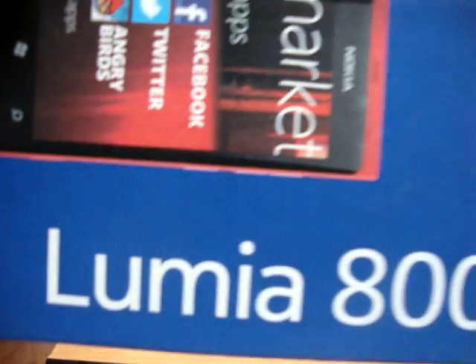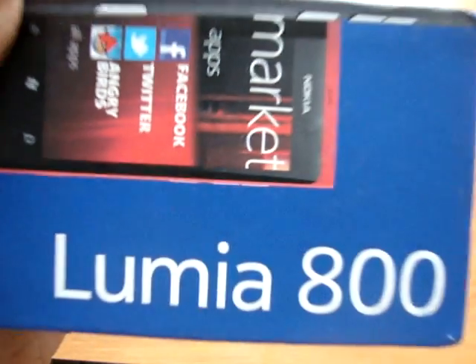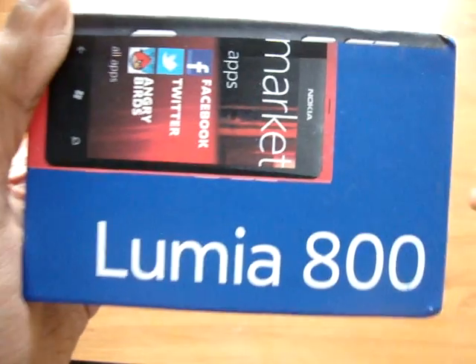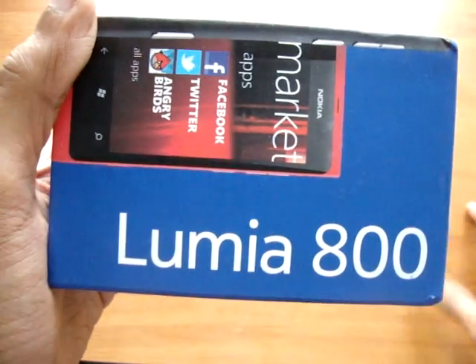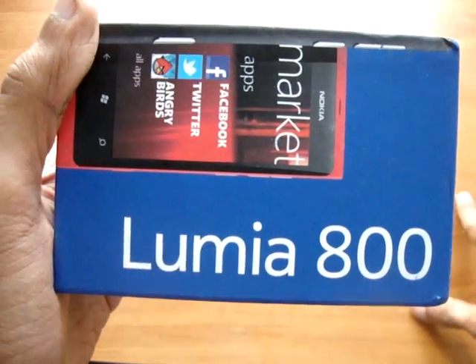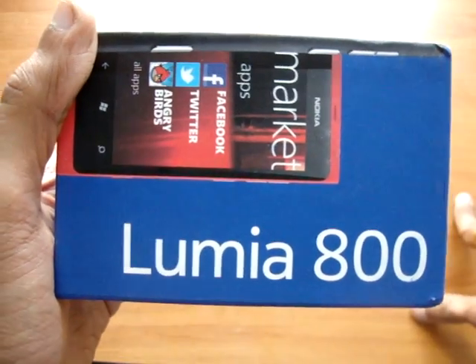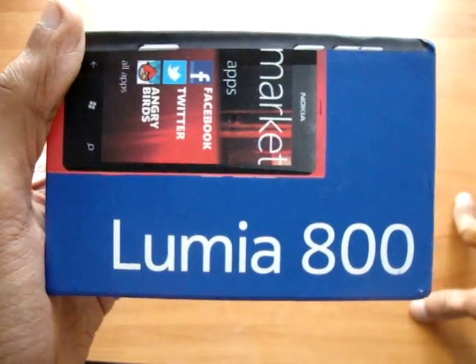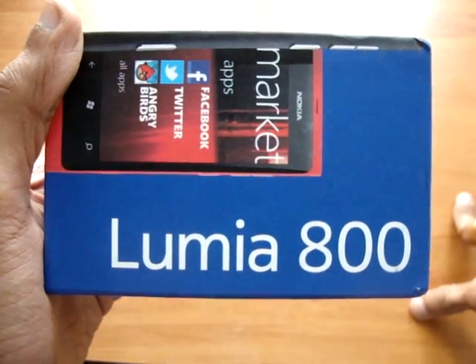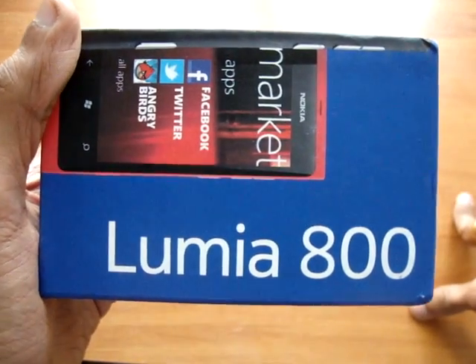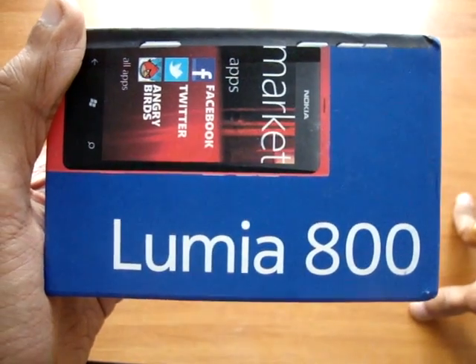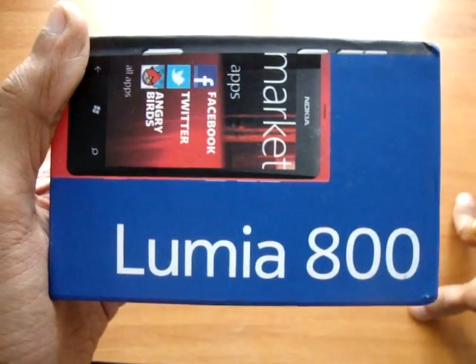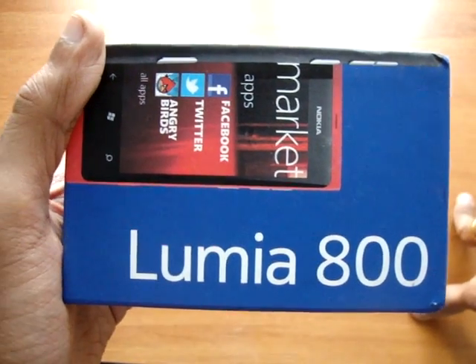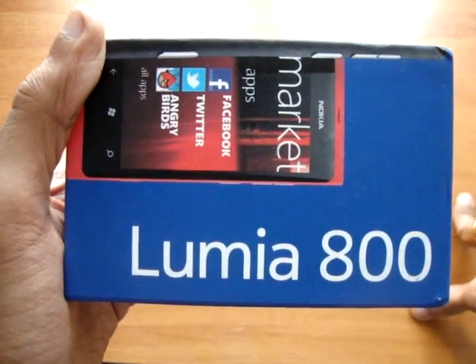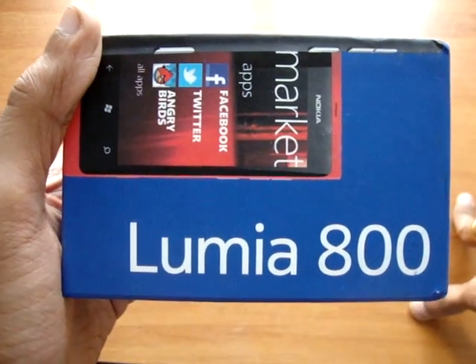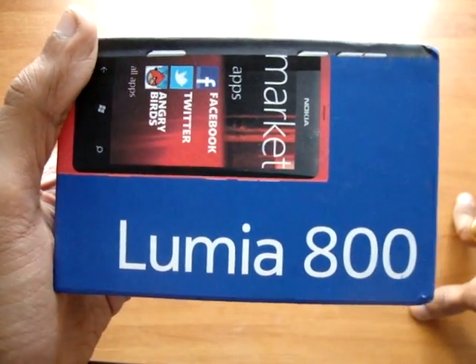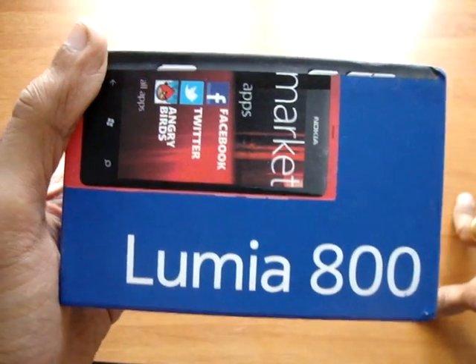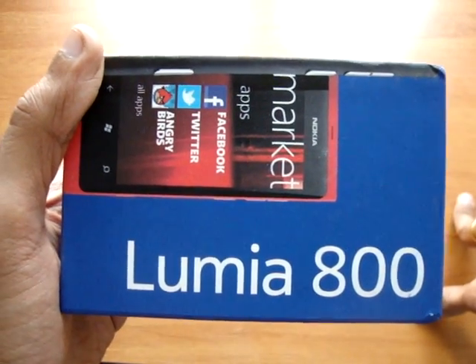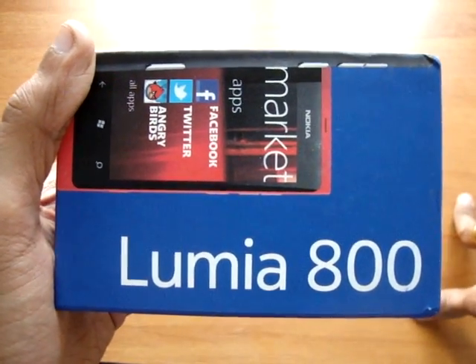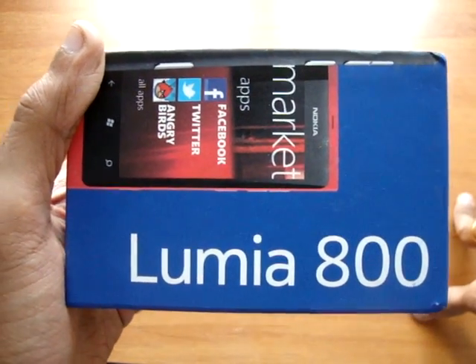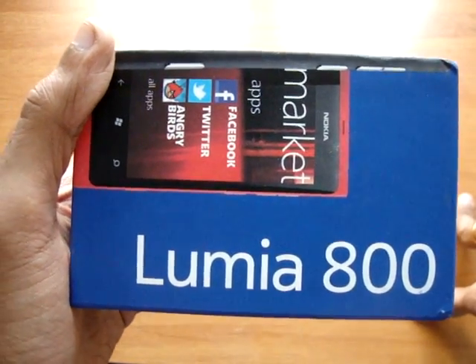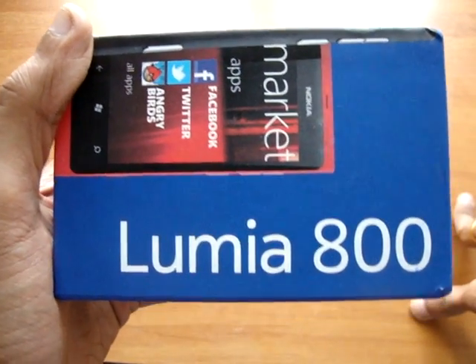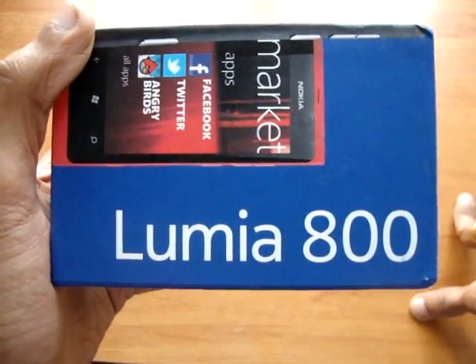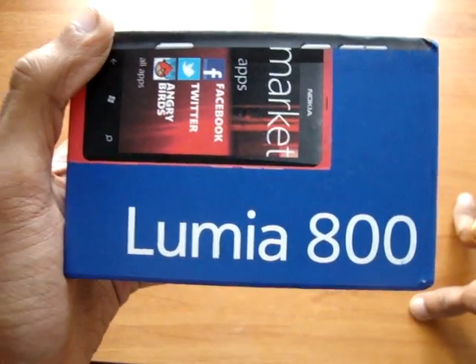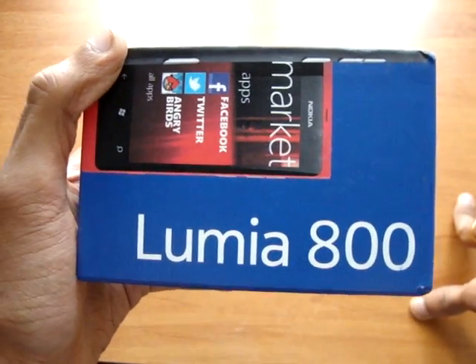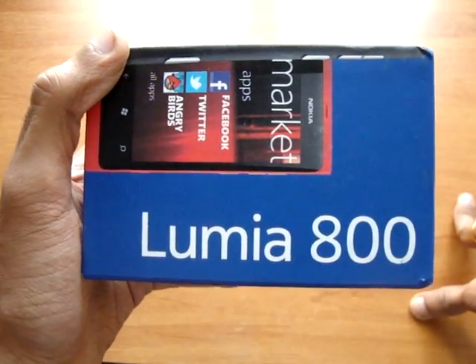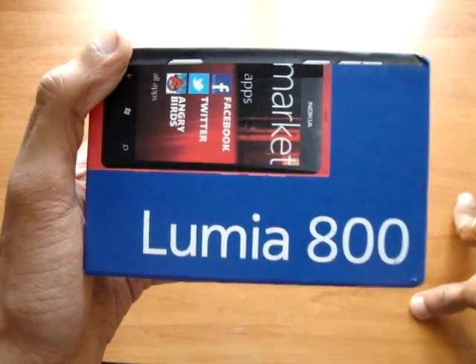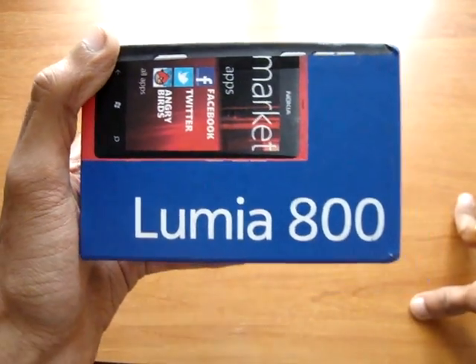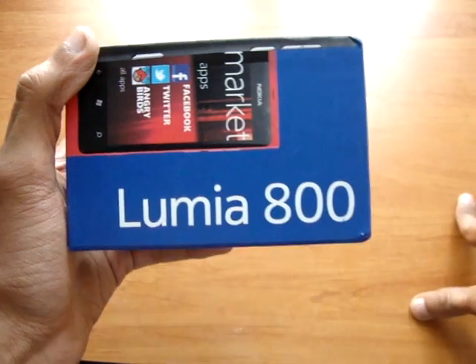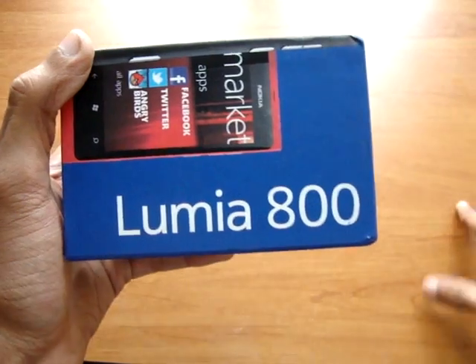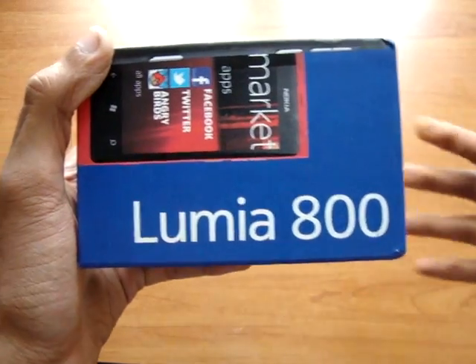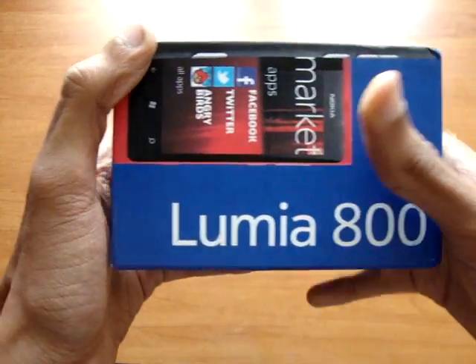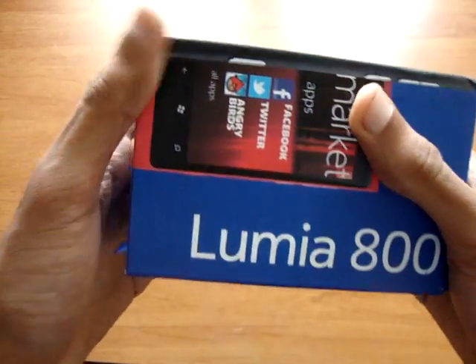Hey guys, this is Puneet from MubiGyan and today I have the Nokia Lumia 800 with me. I will quickly unbox it for you.